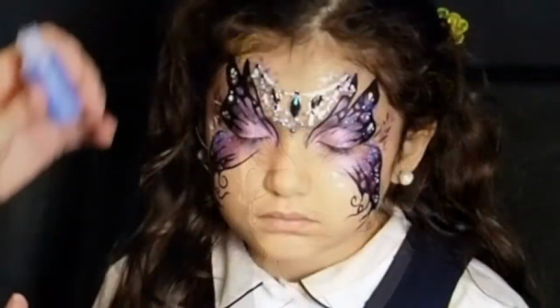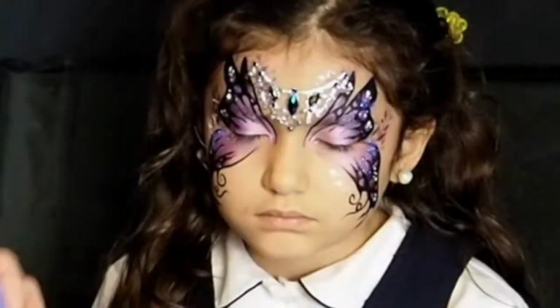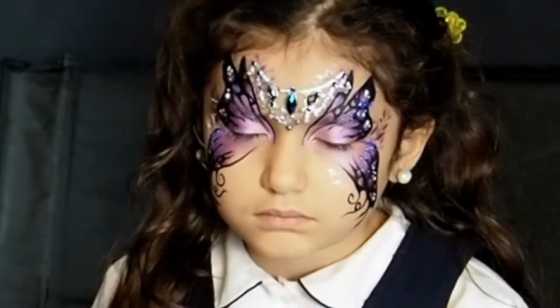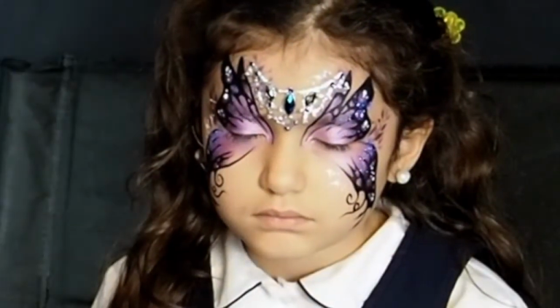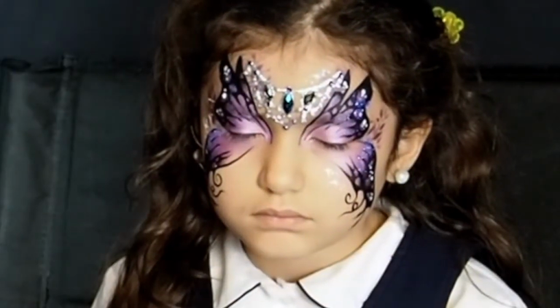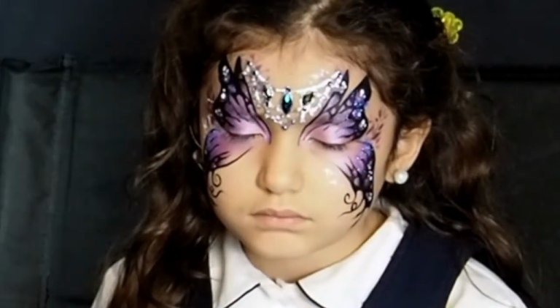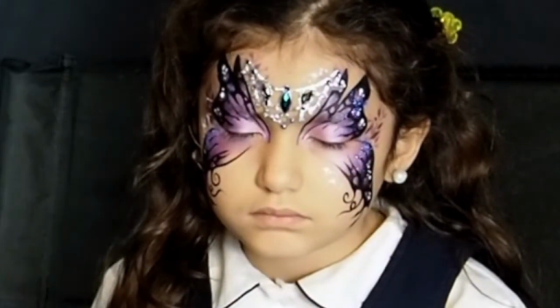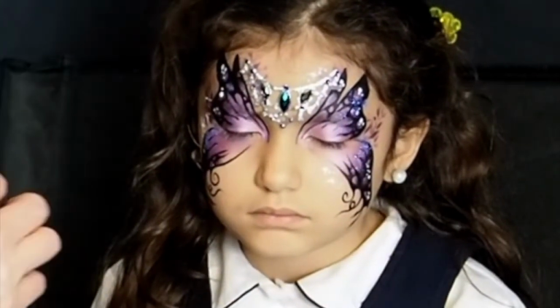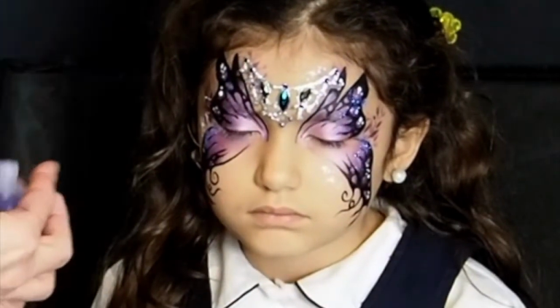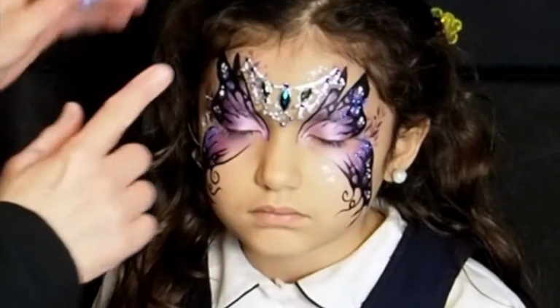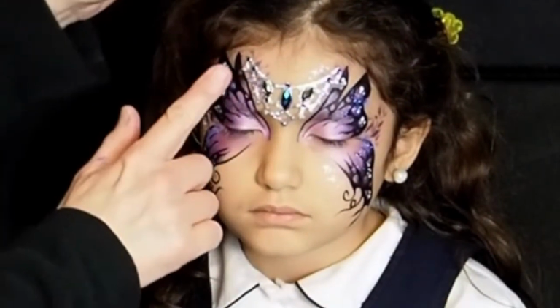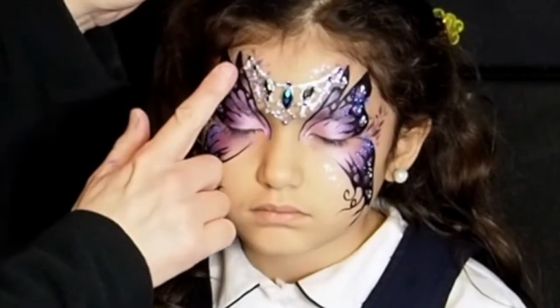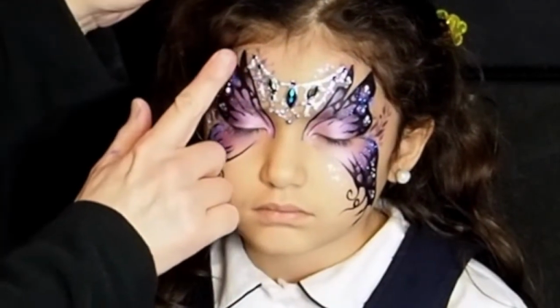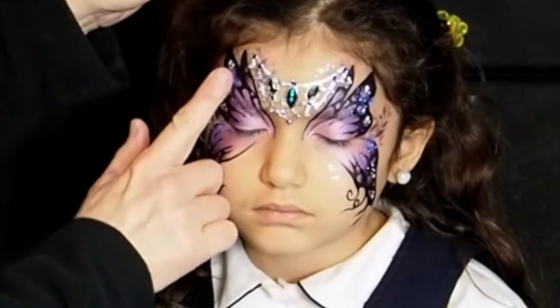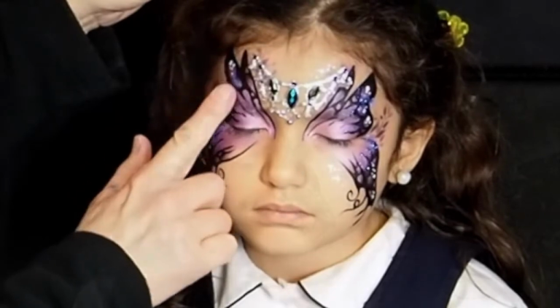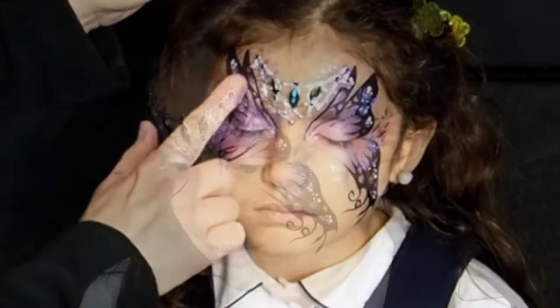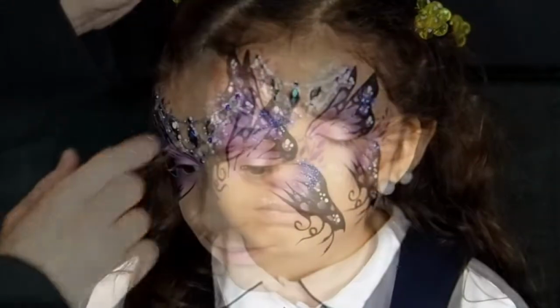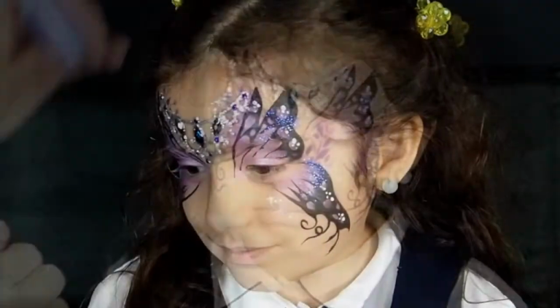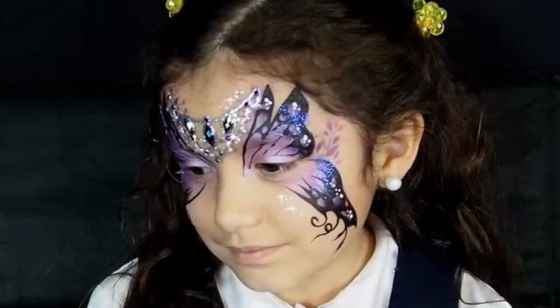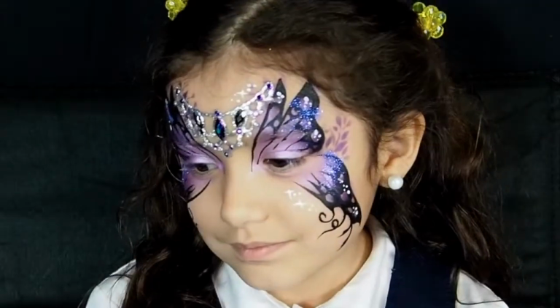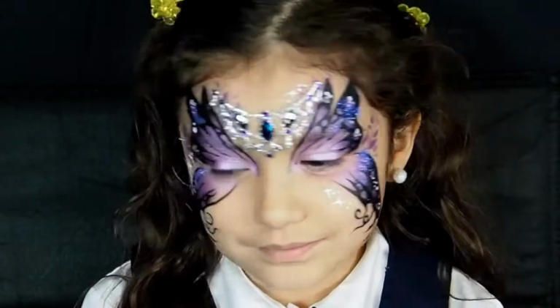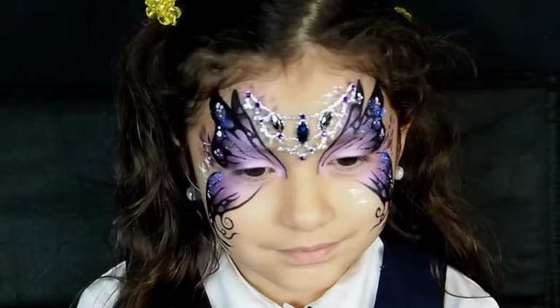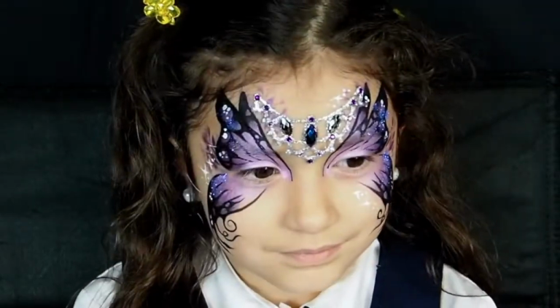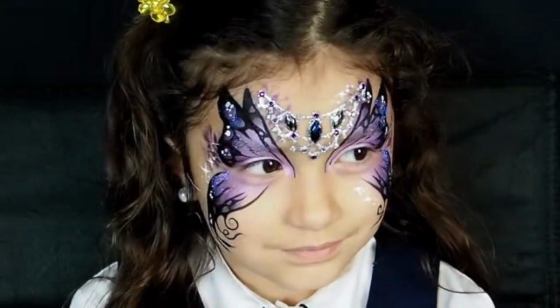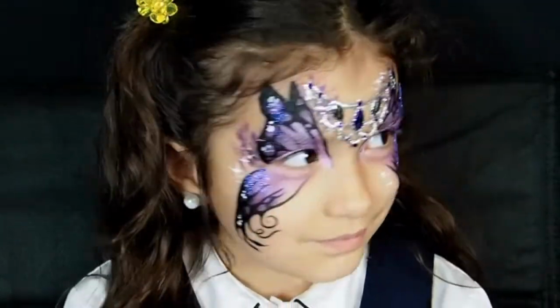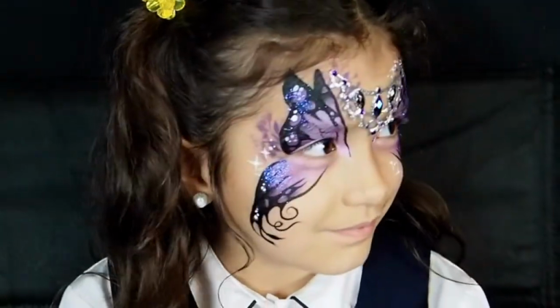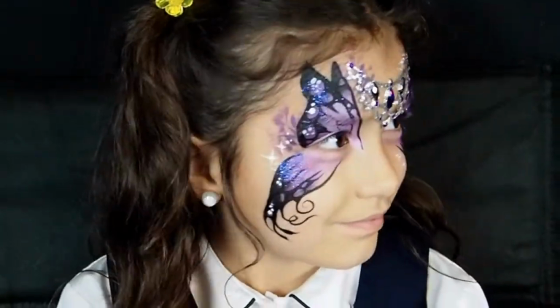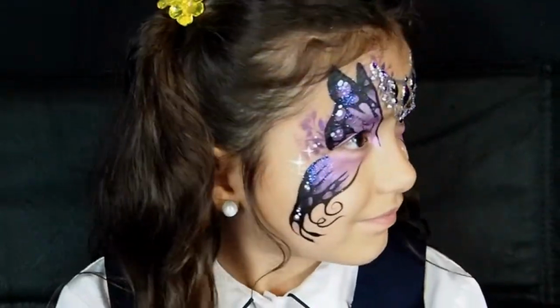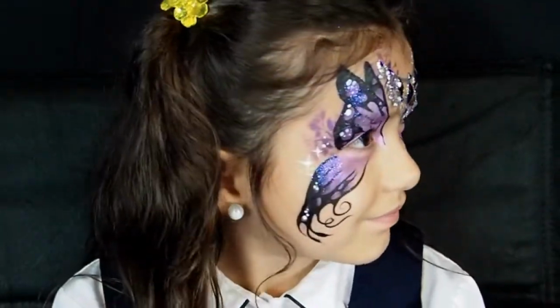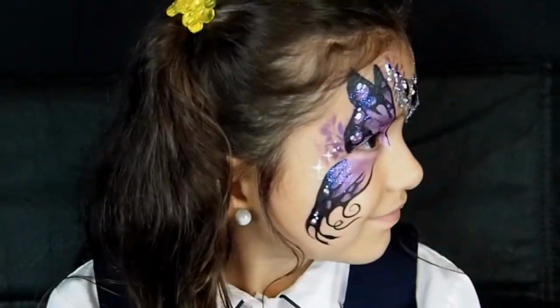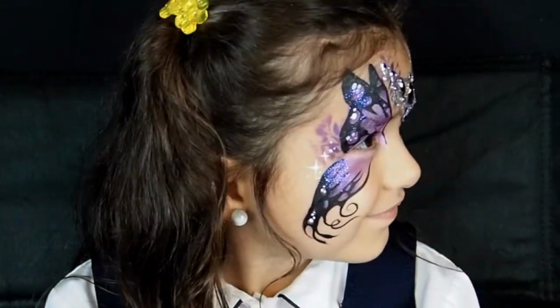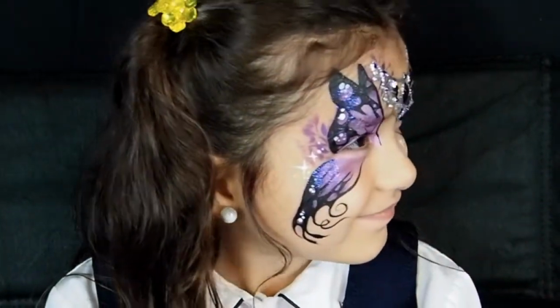And finally add some iridescent glitter to the design. I used my fingertips so I could control where I was putting the glitter.